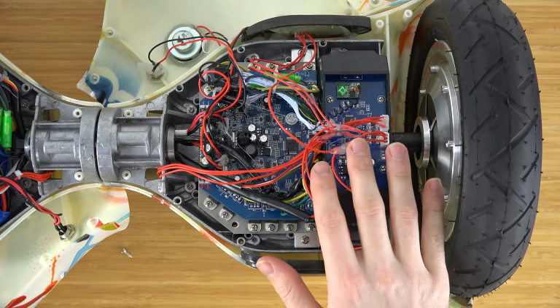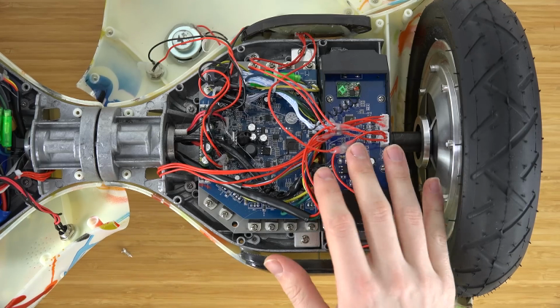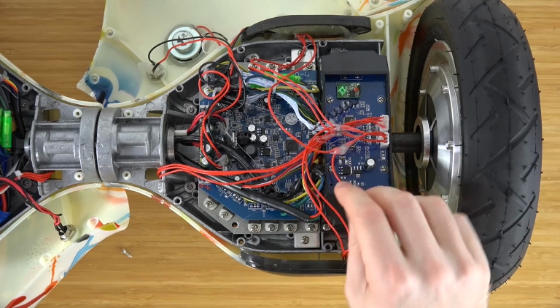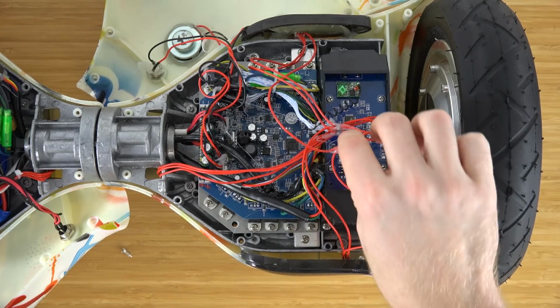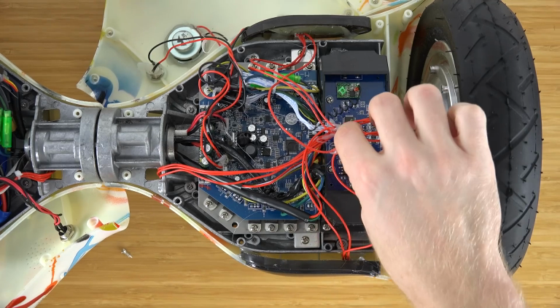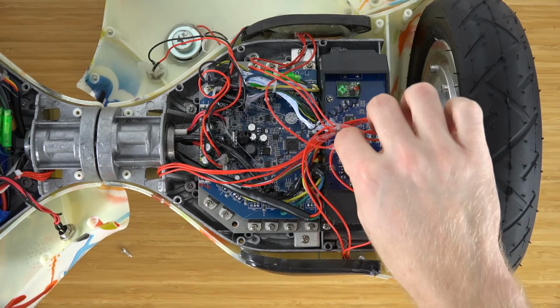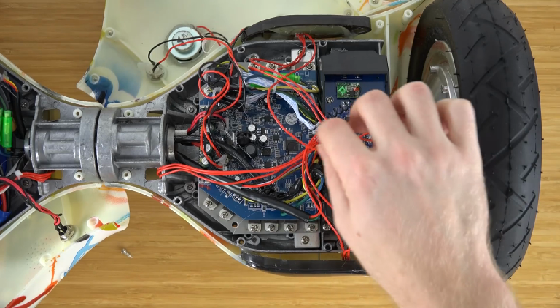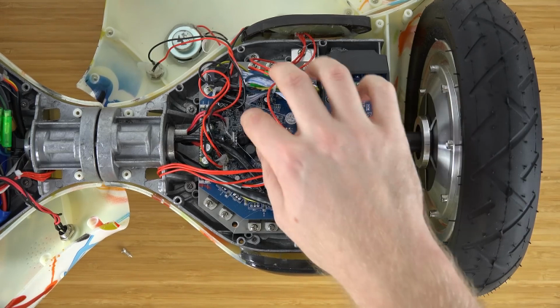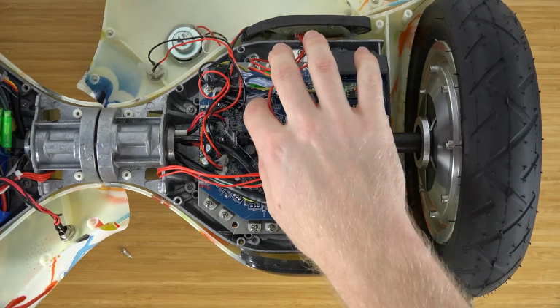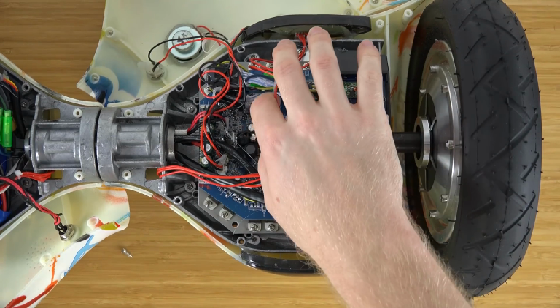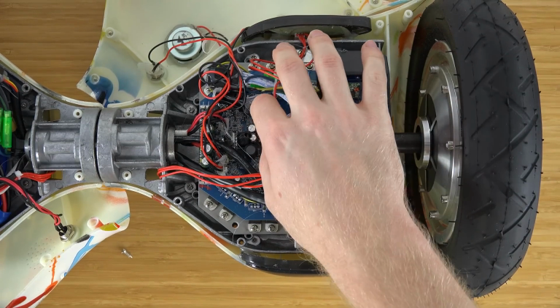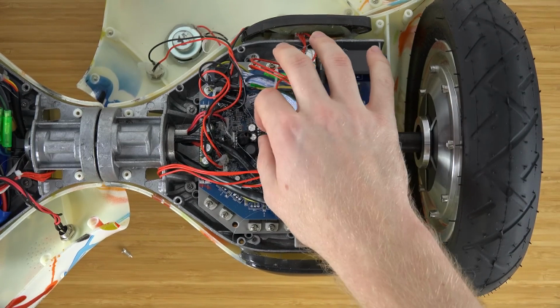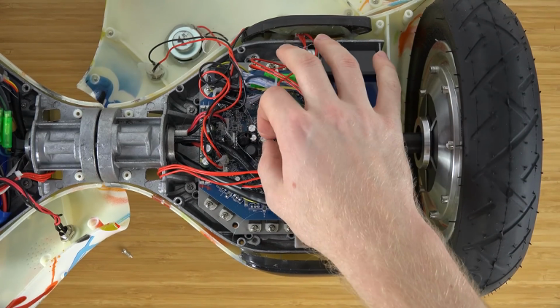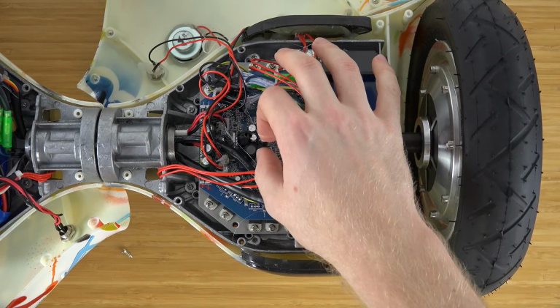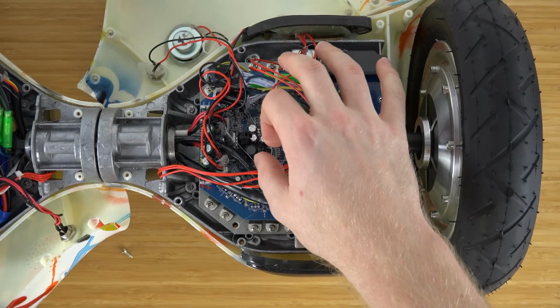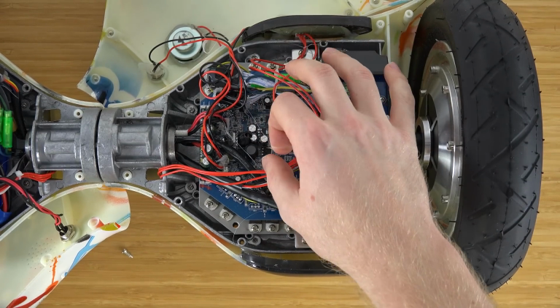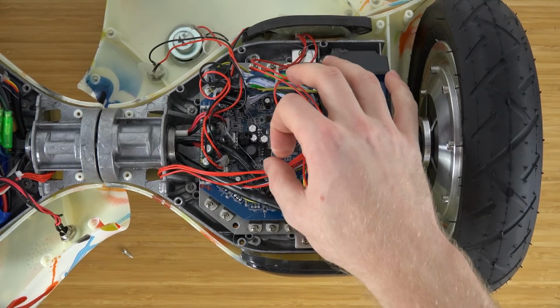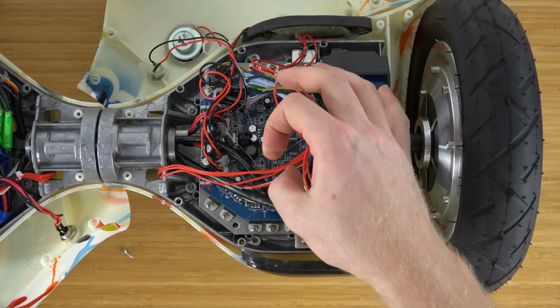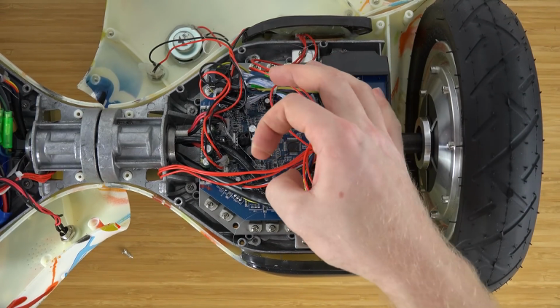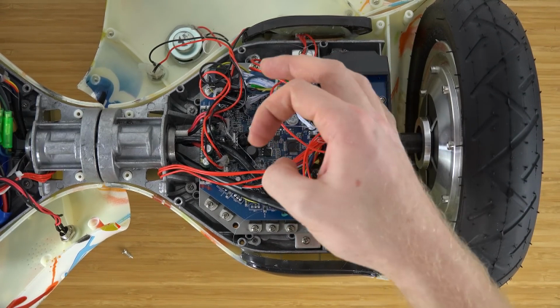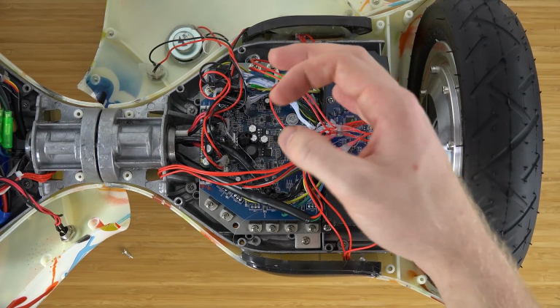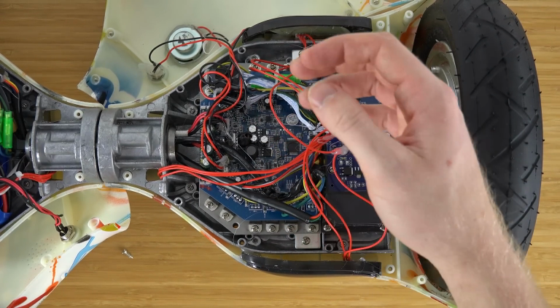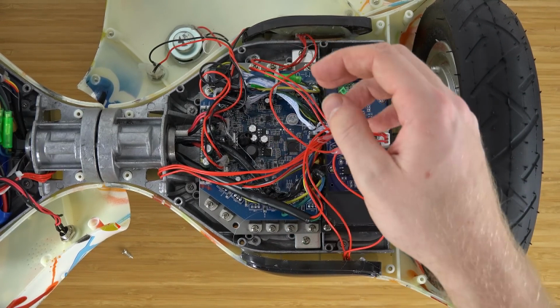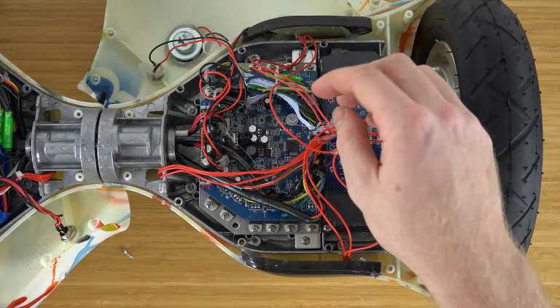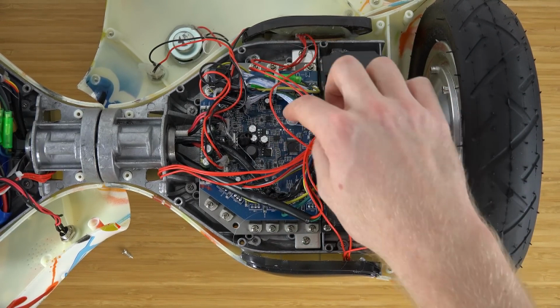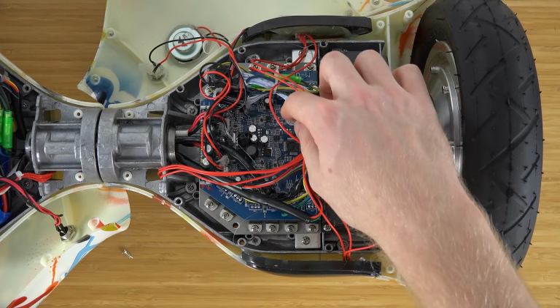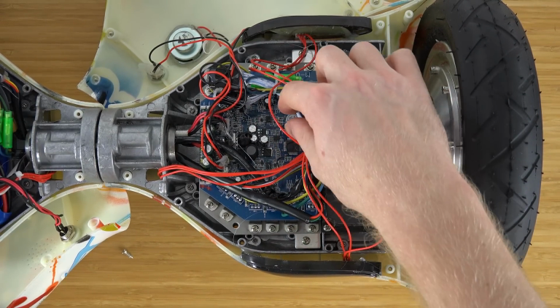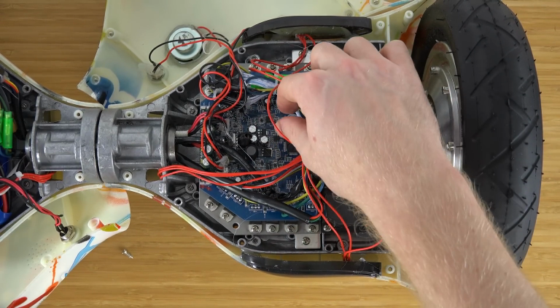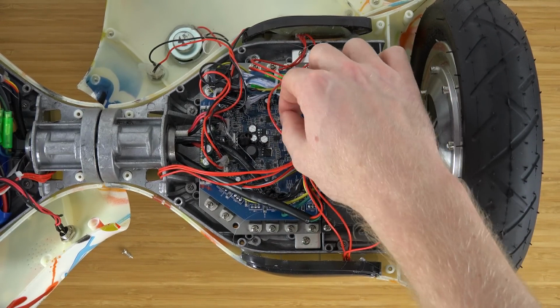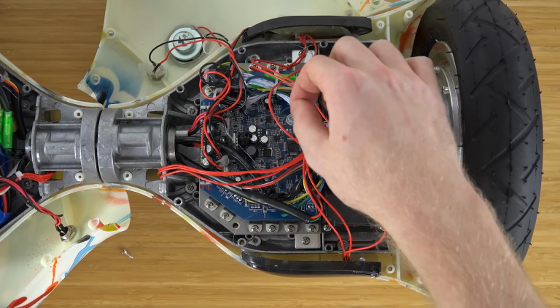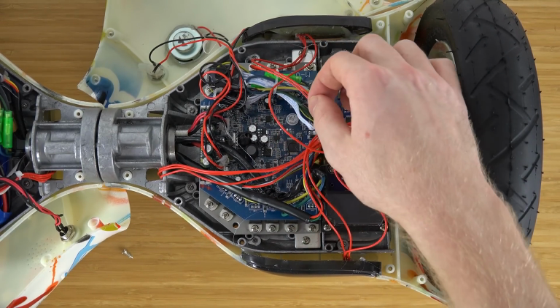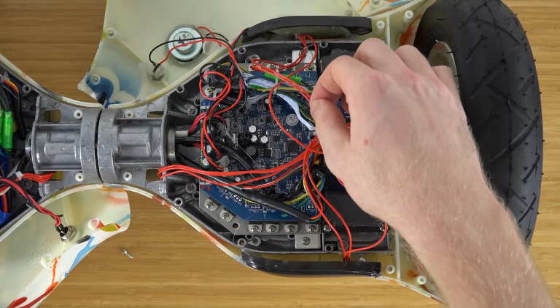On the right side of the hoverboard, this is where all the brains are — the control board that tells it how to balance, when to go, and when to stop.